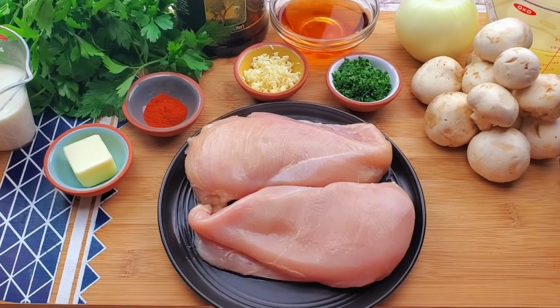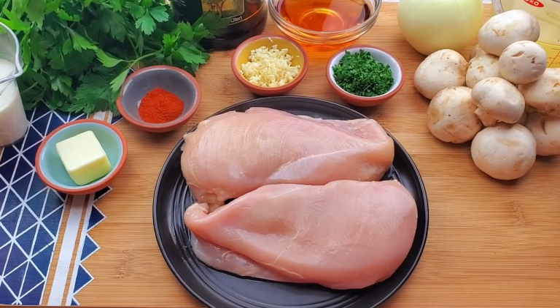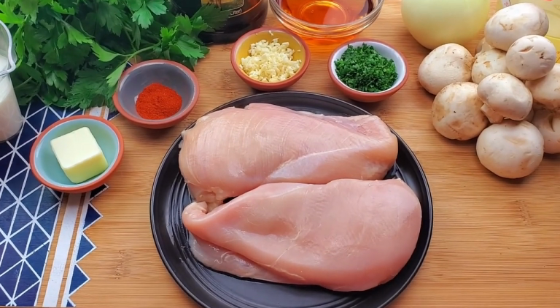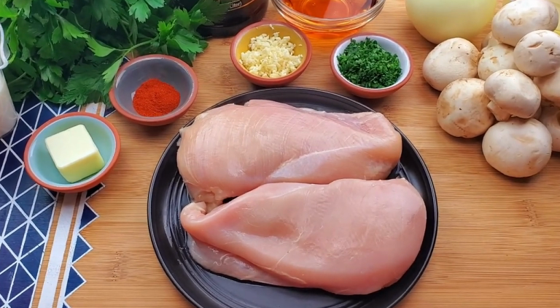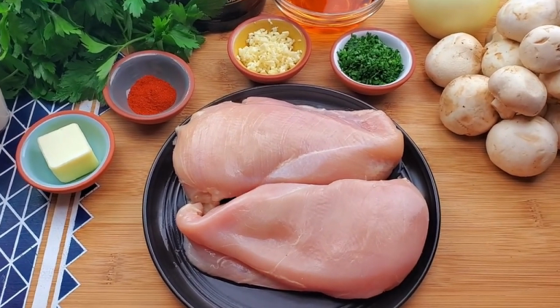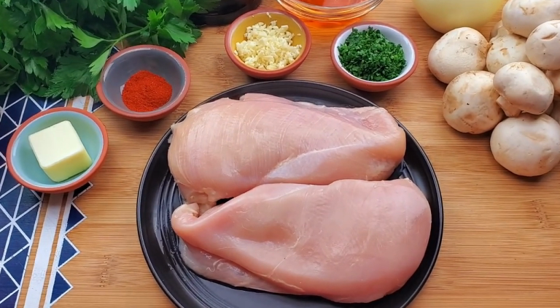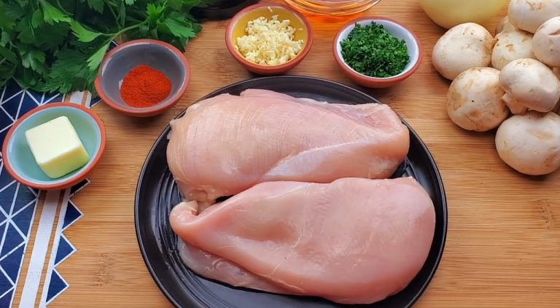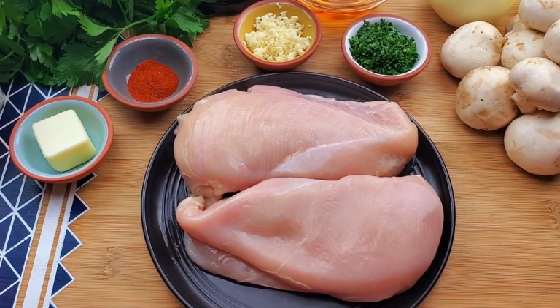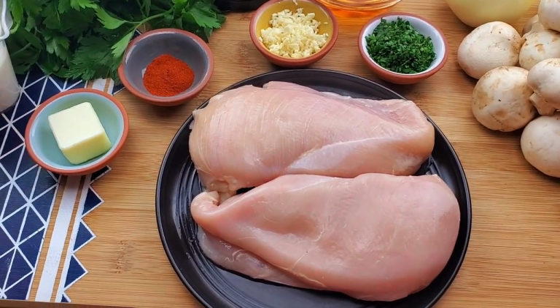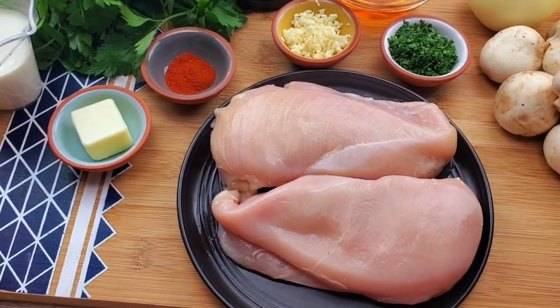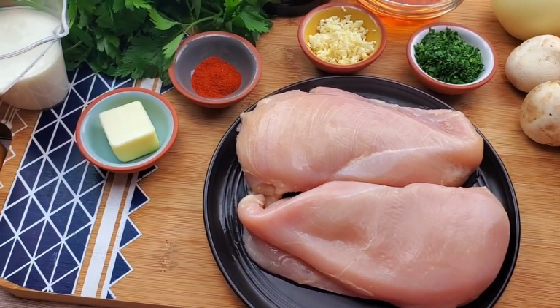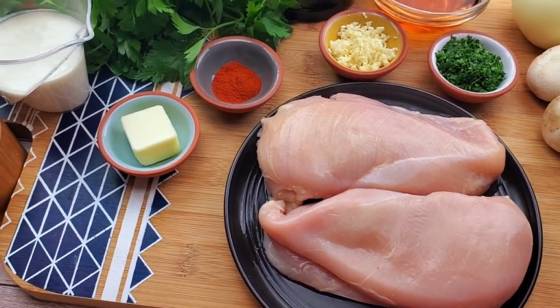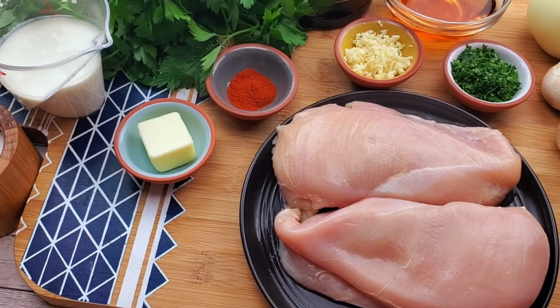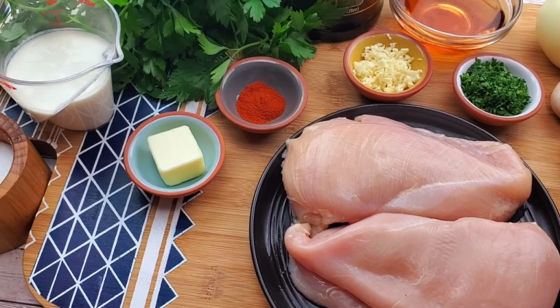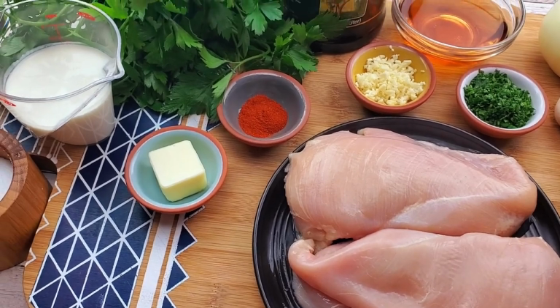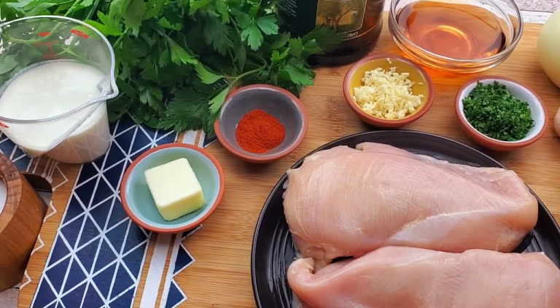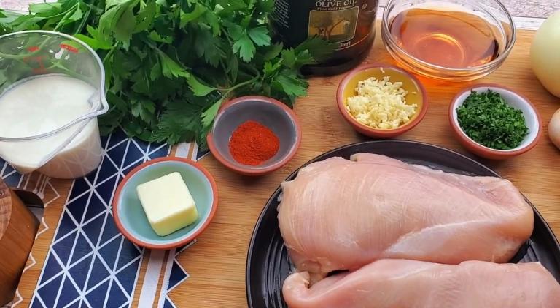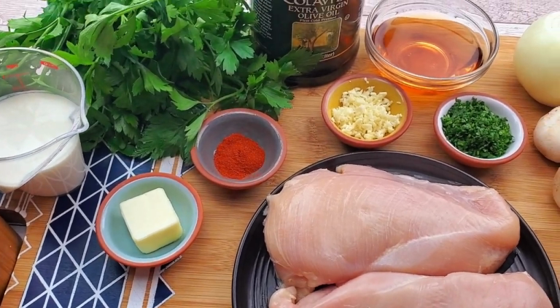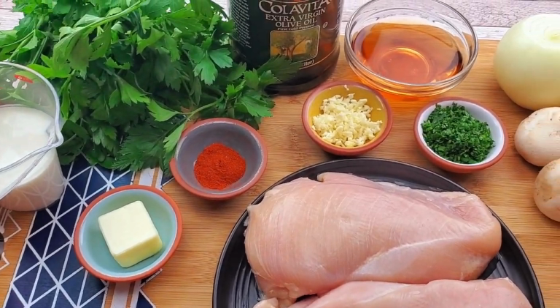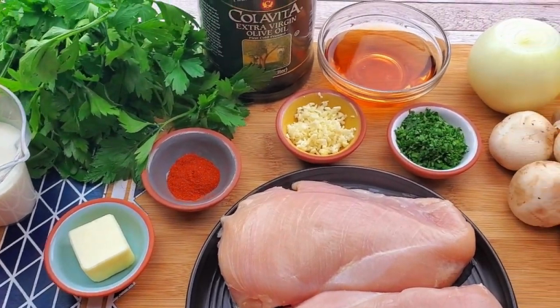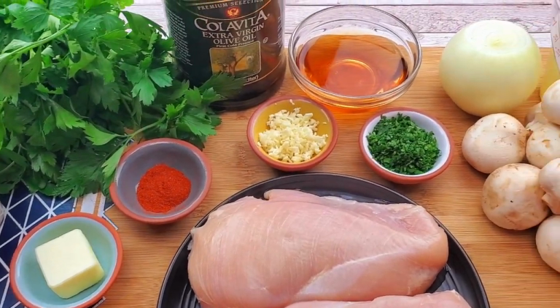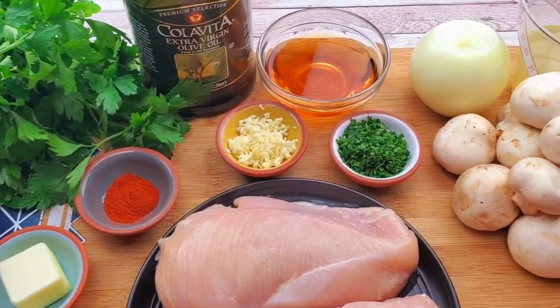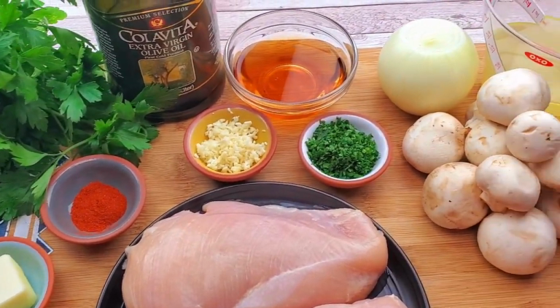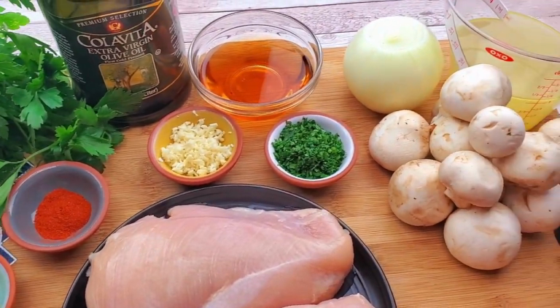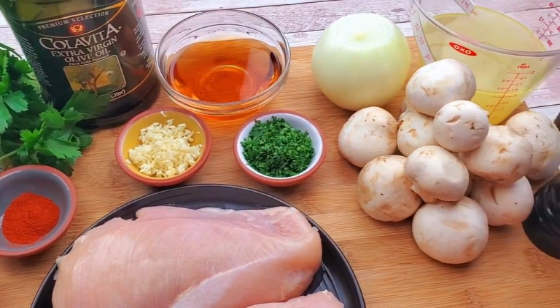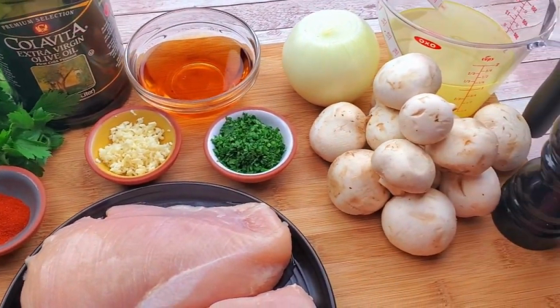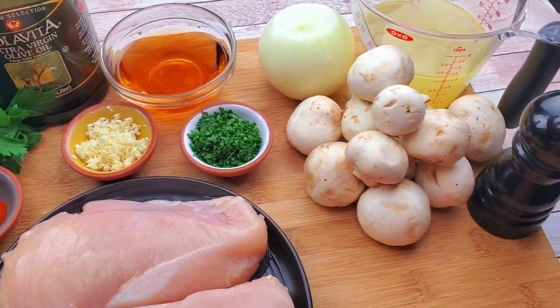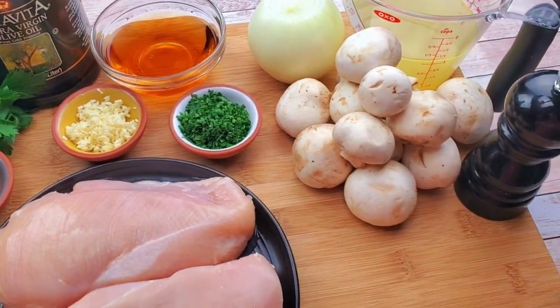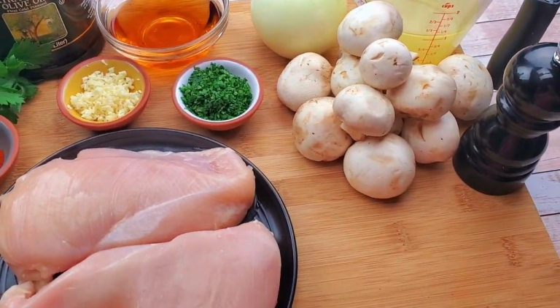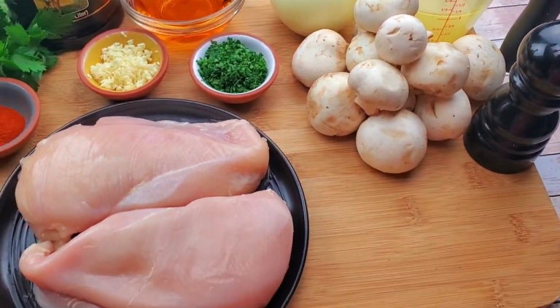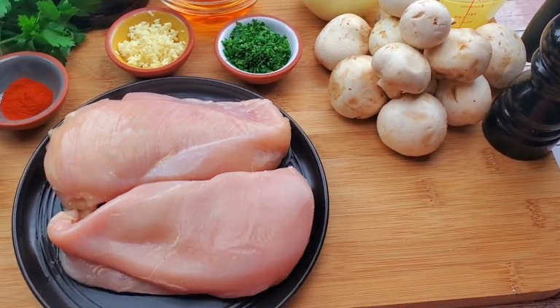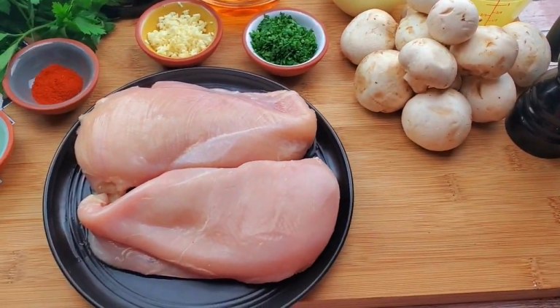Chicken Marsala is a great dinner idea for your family. It can be easily made in 30 minutes.